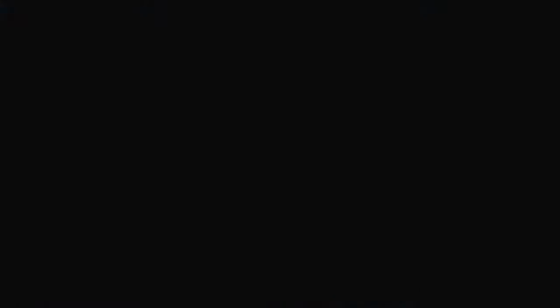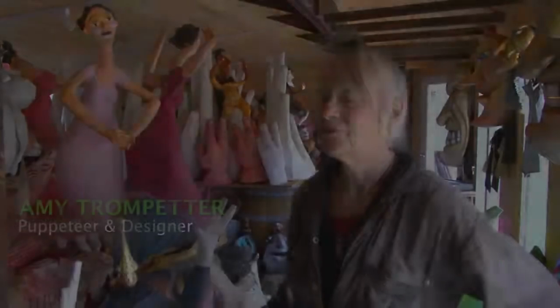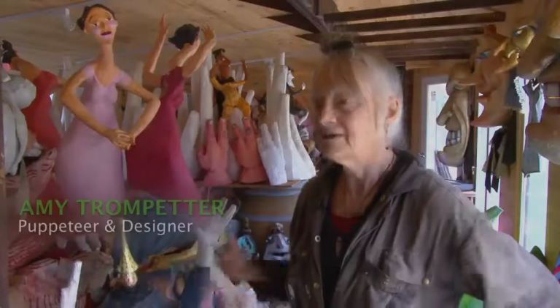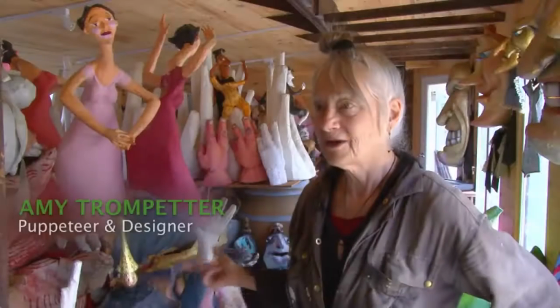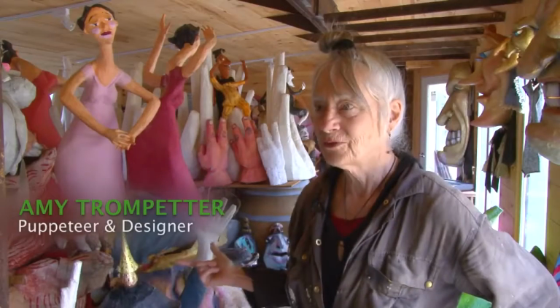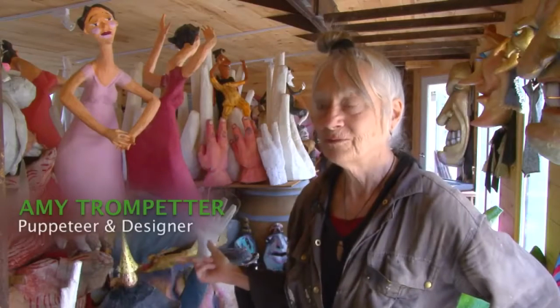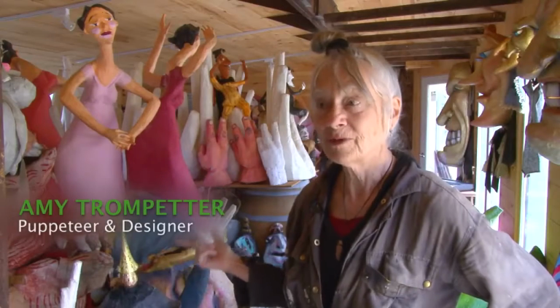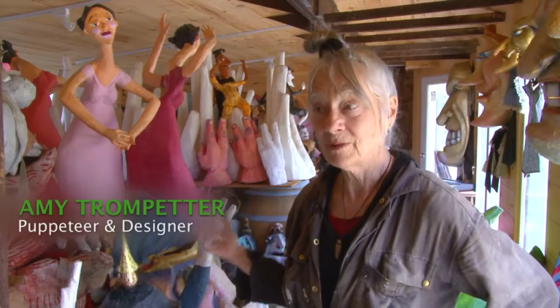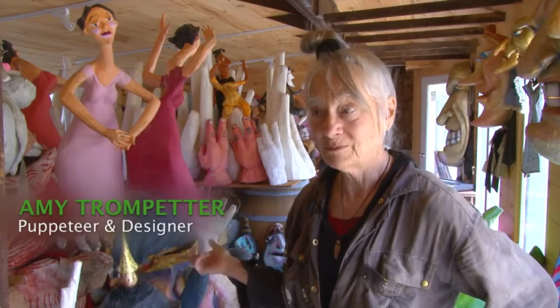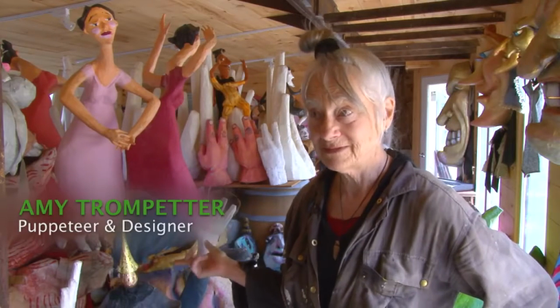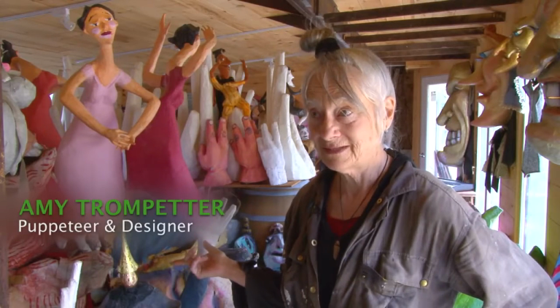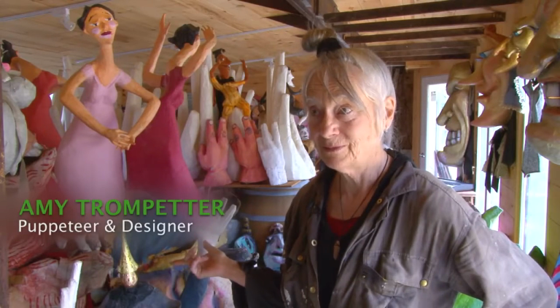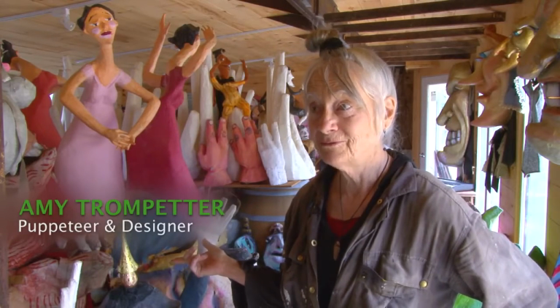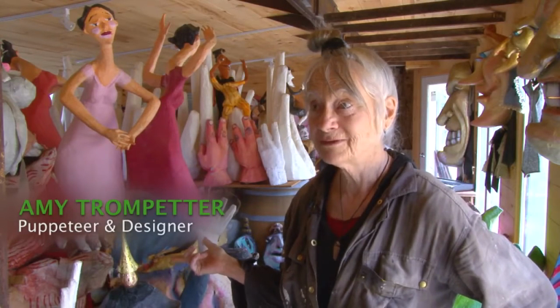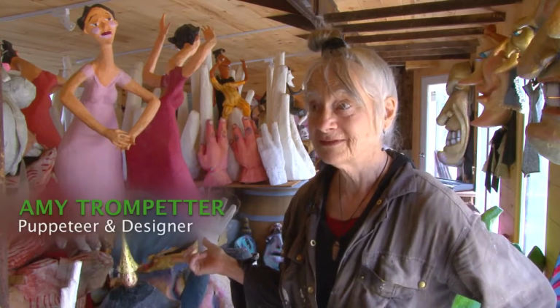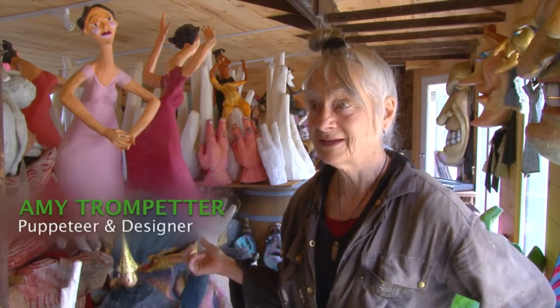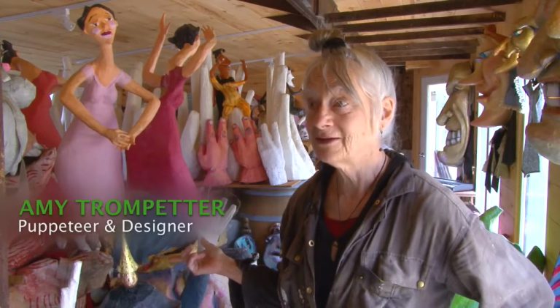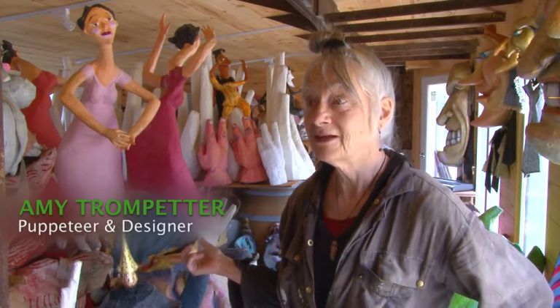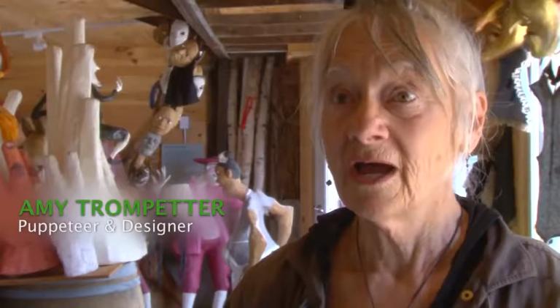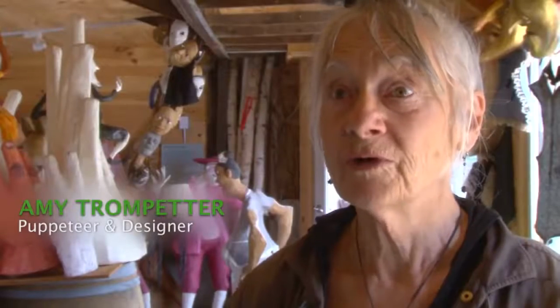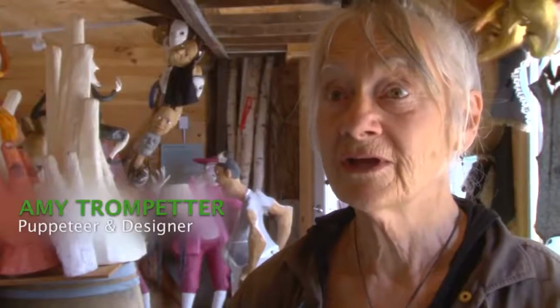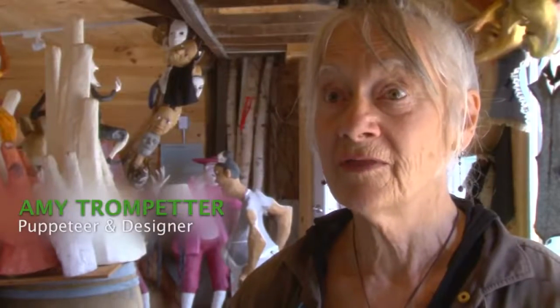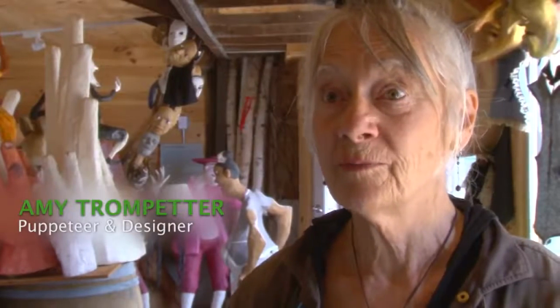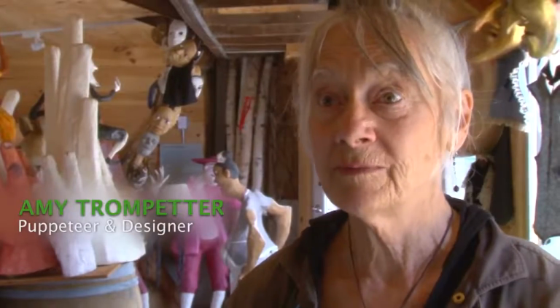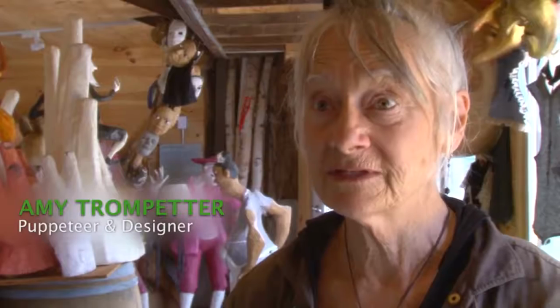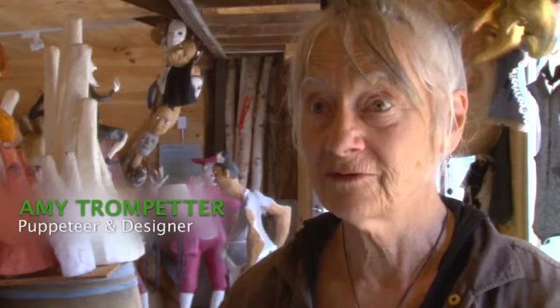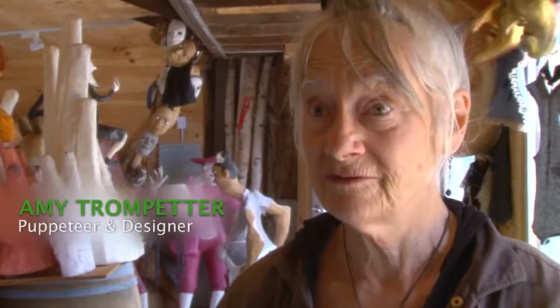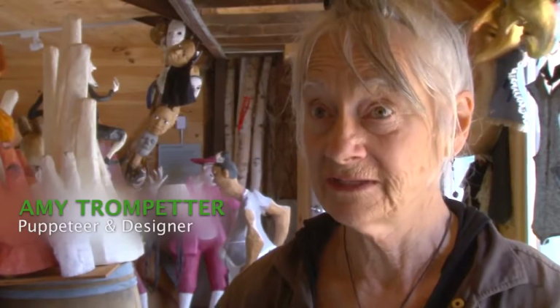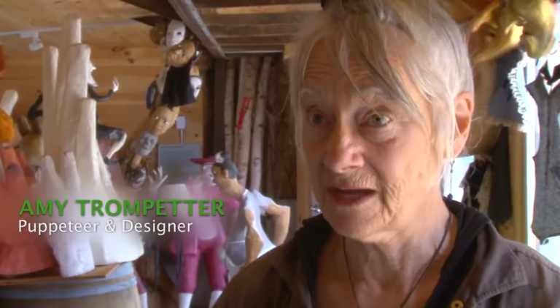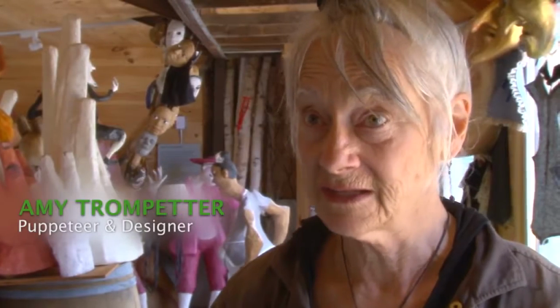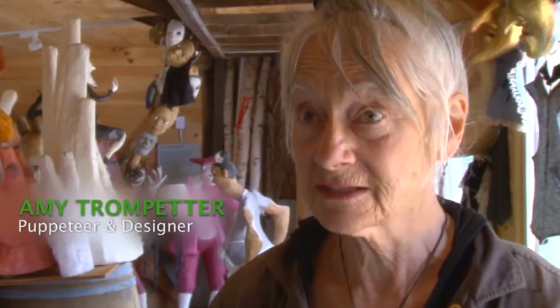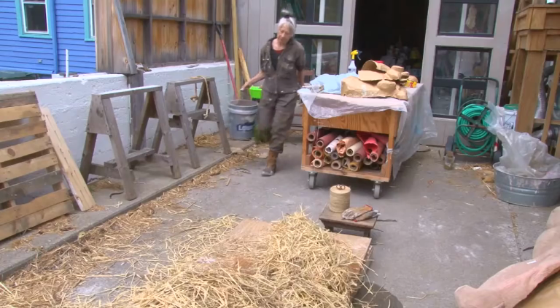Right now we're in my puppet museum in Rosendale. I'm working on the puppets for Fantasque.